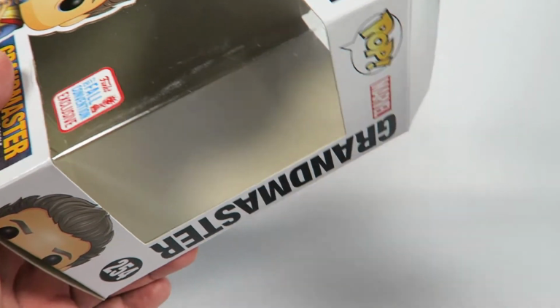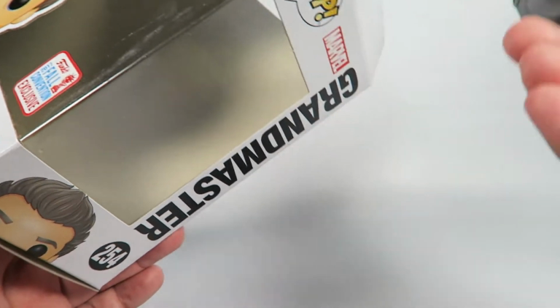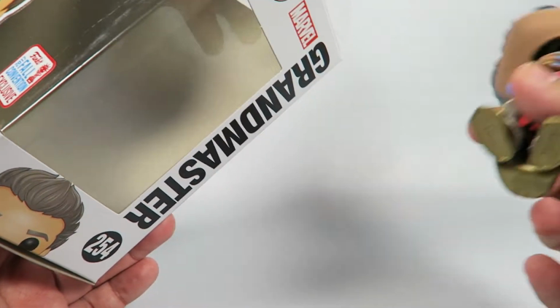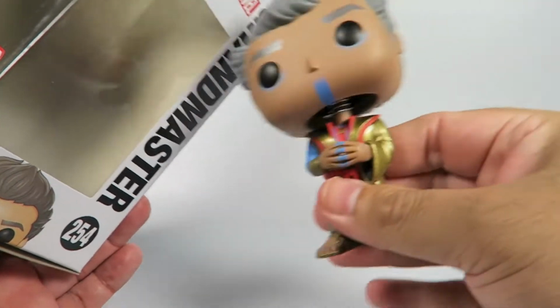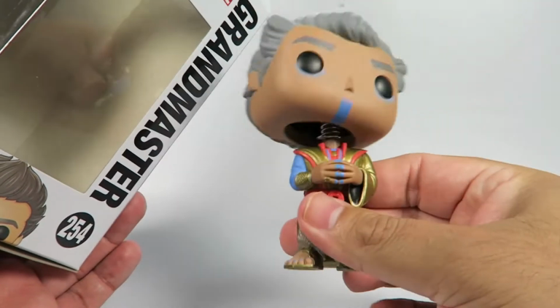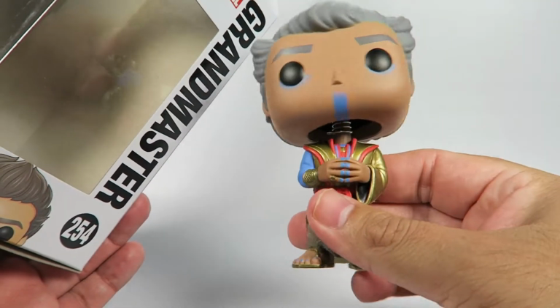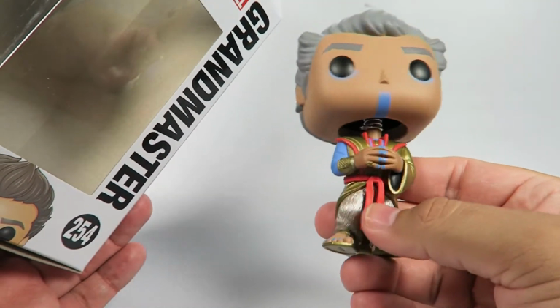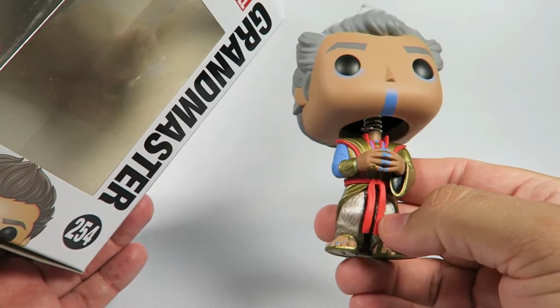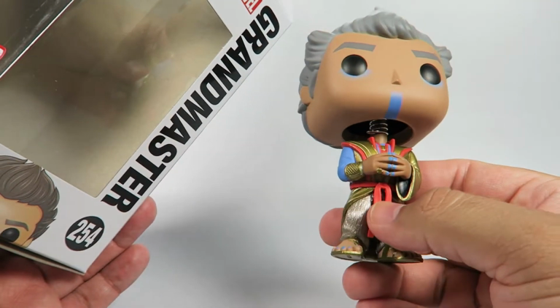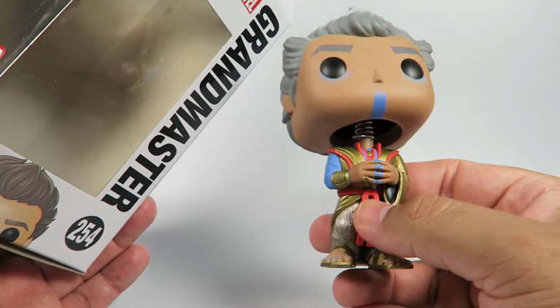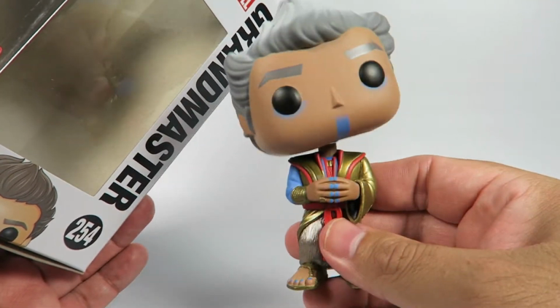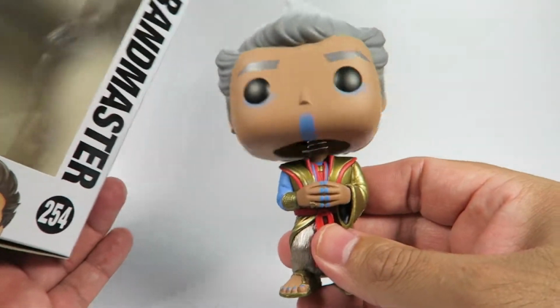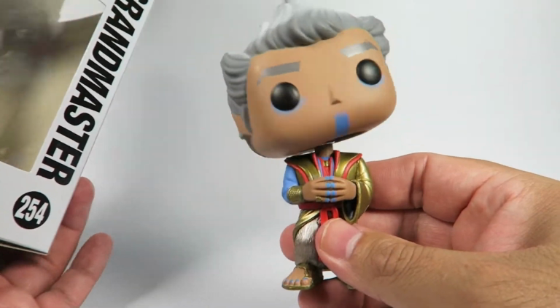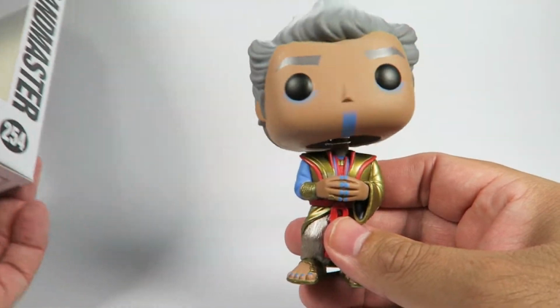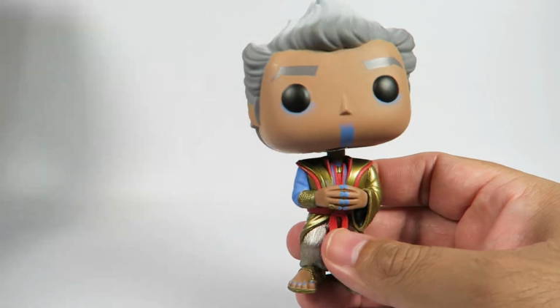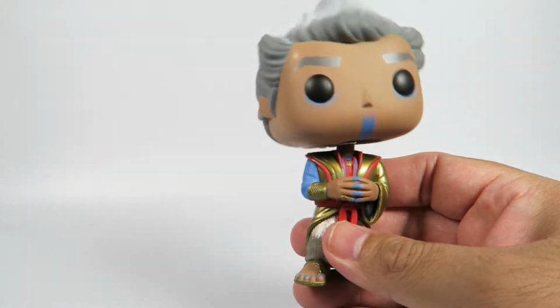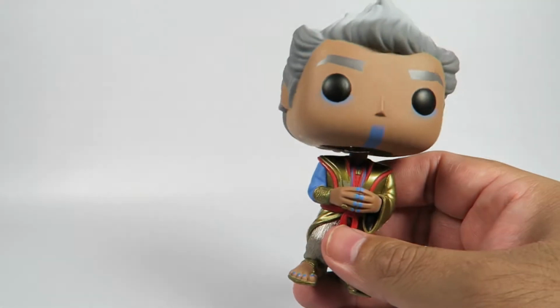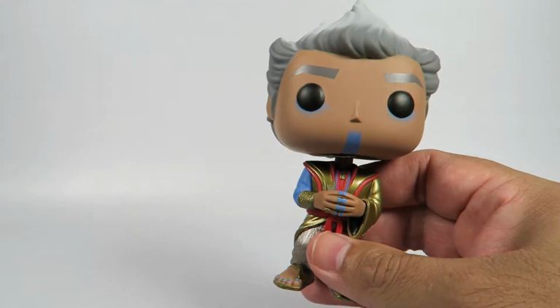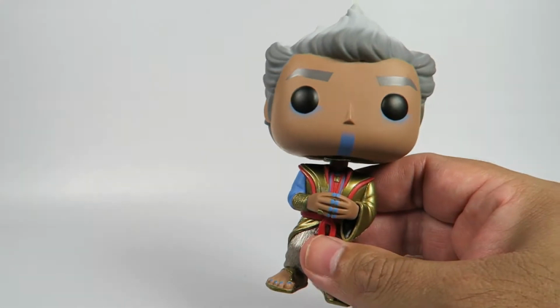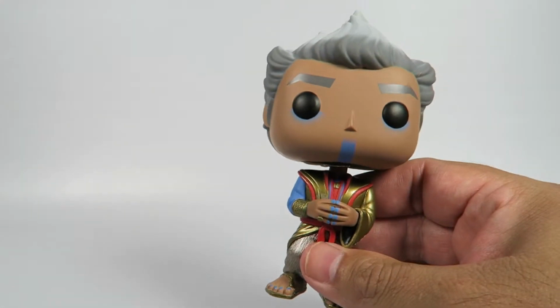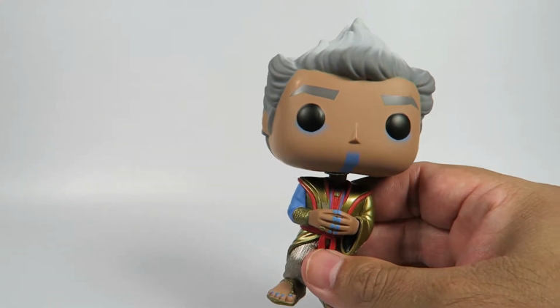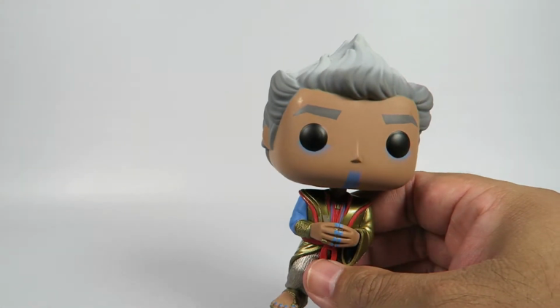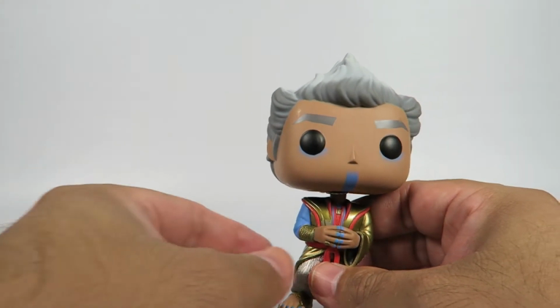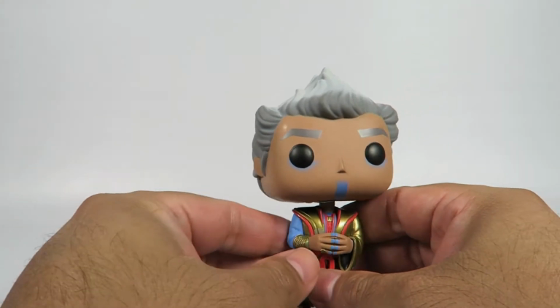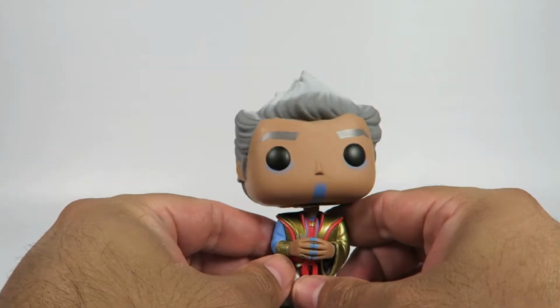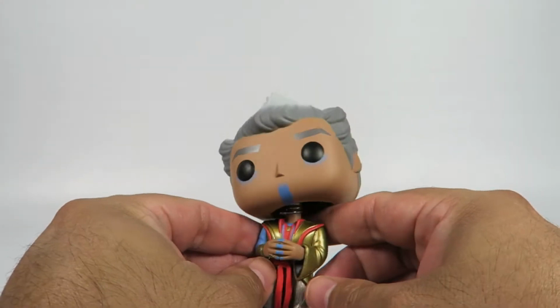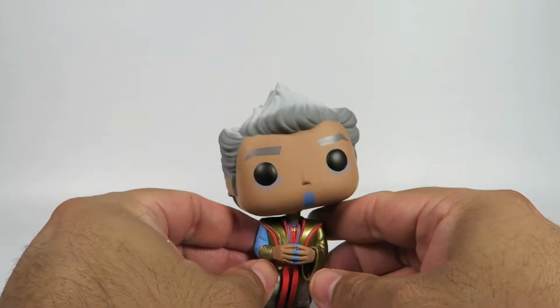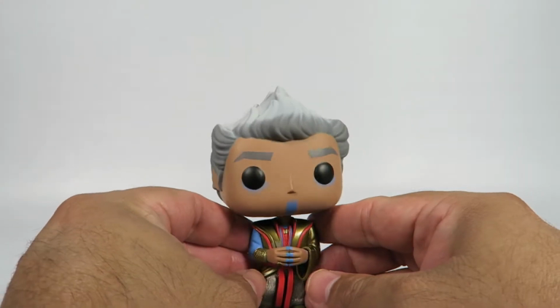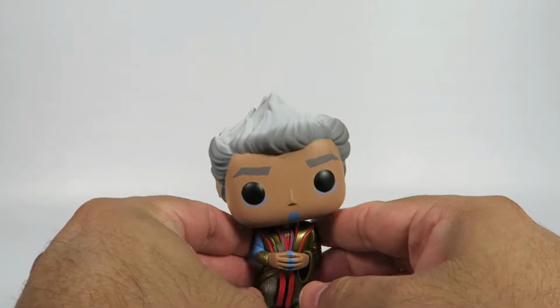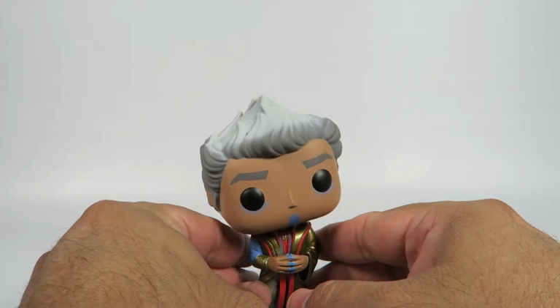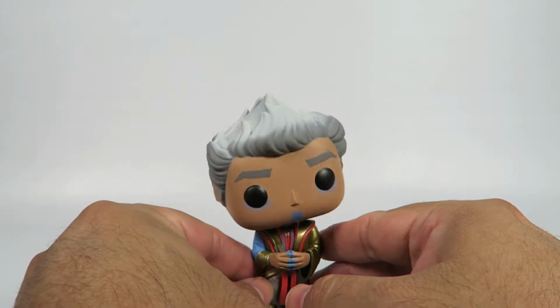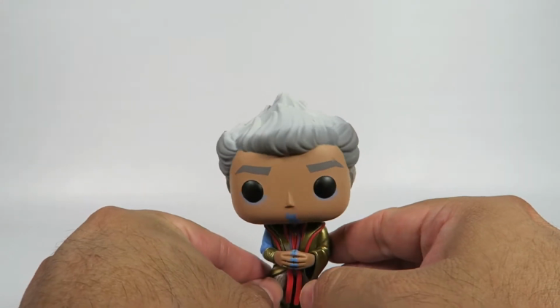This is a bobblehead — give him a little bobble. This guy's played by Jeff Goldblum, so it's automatically awesome.